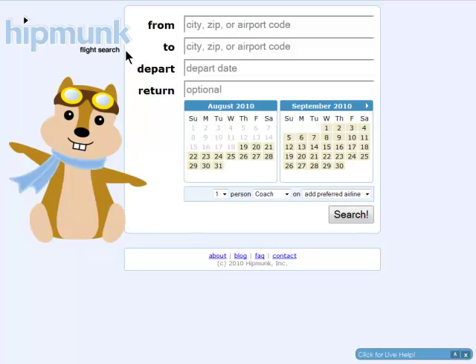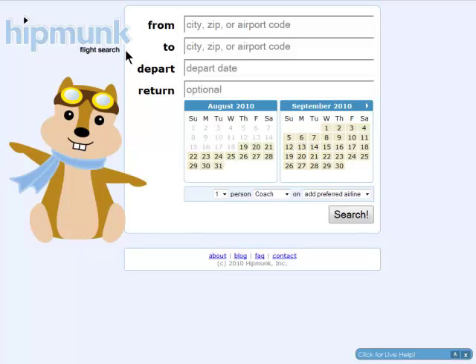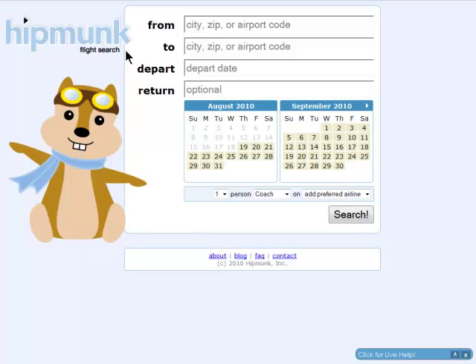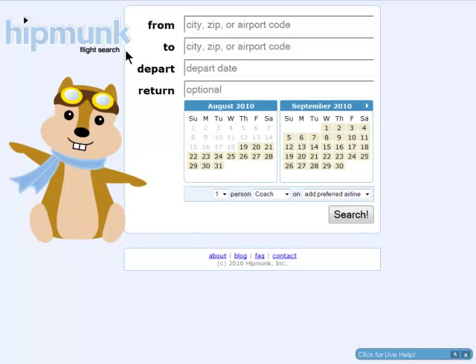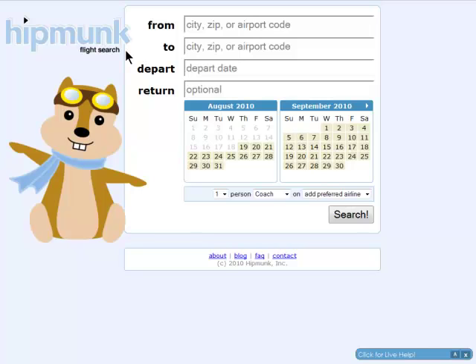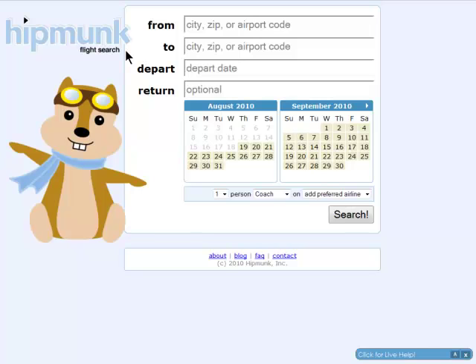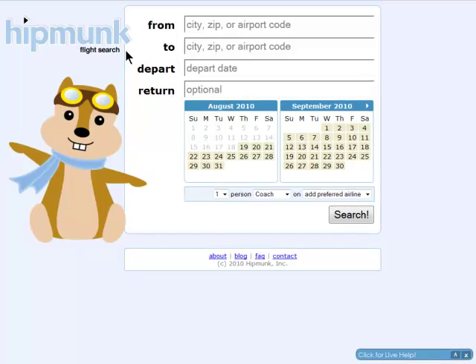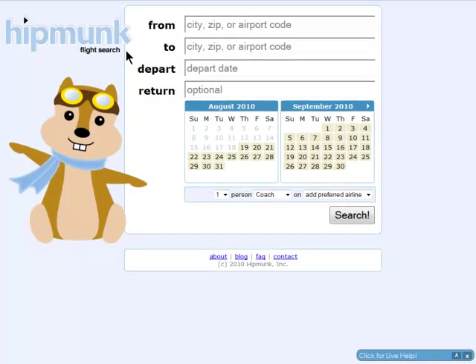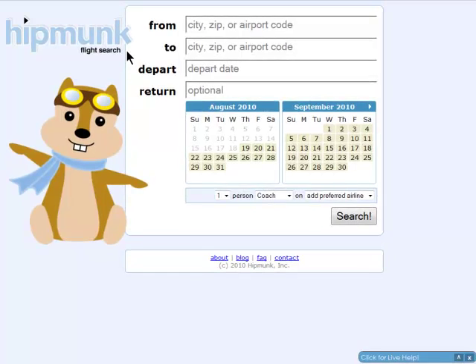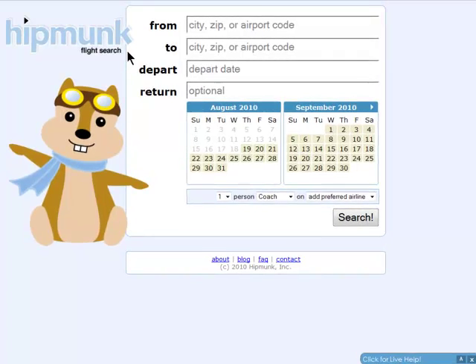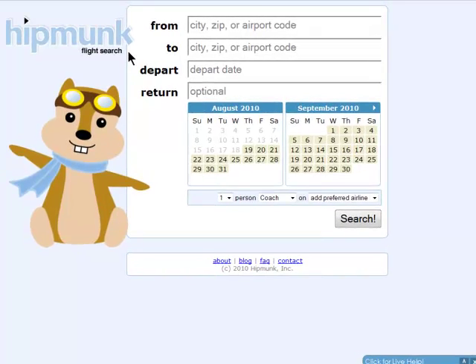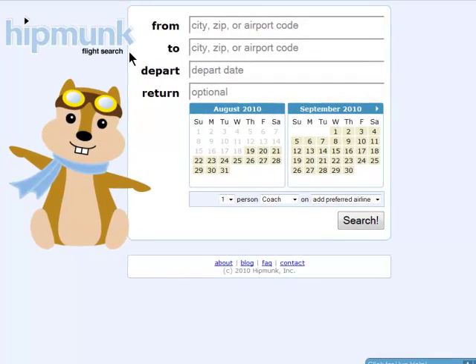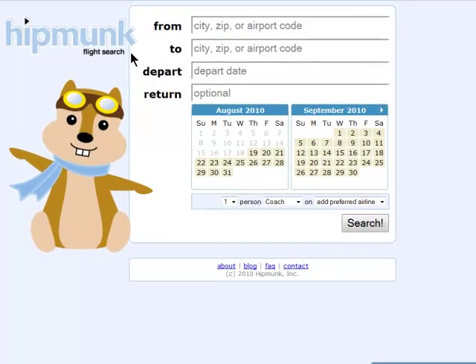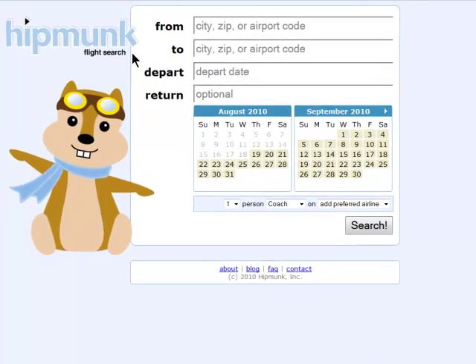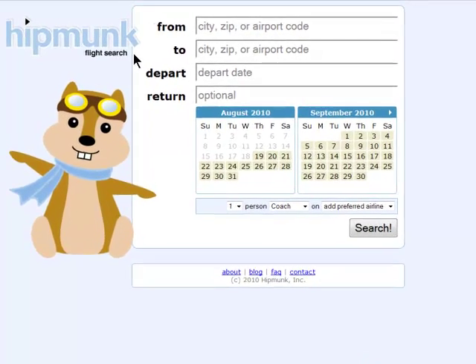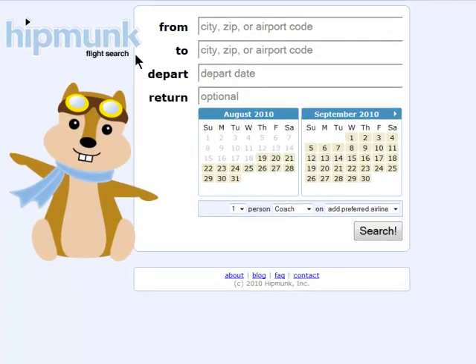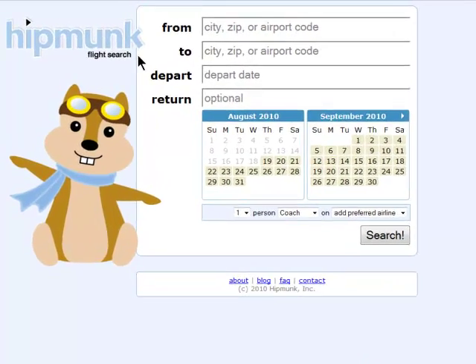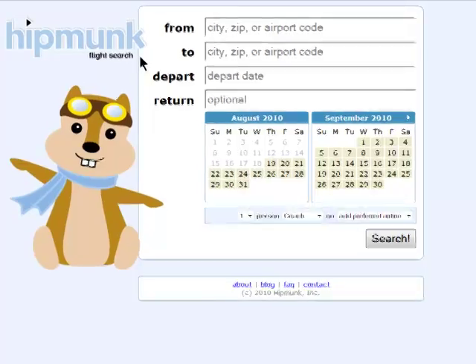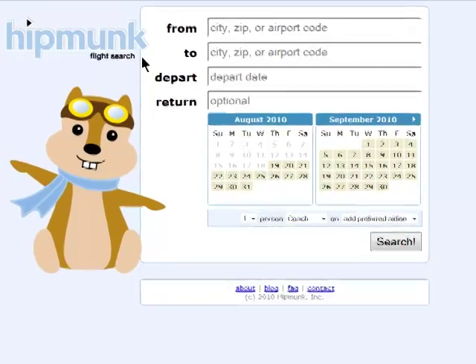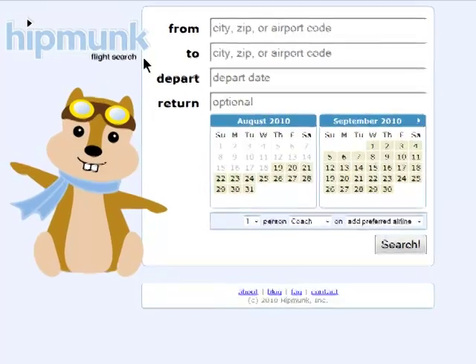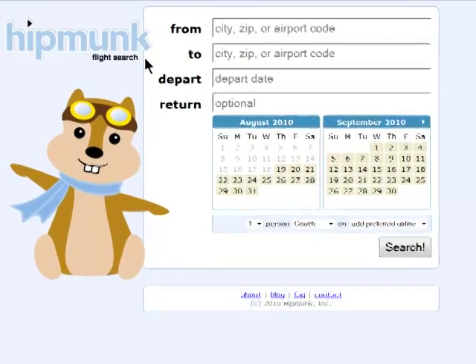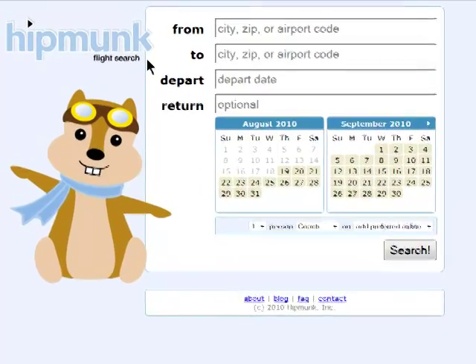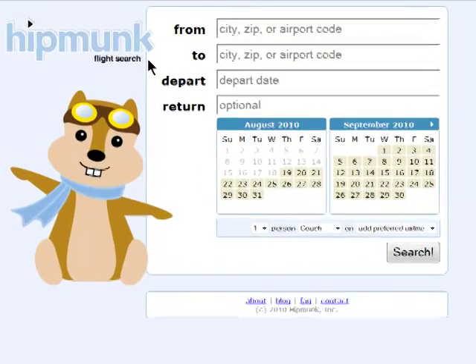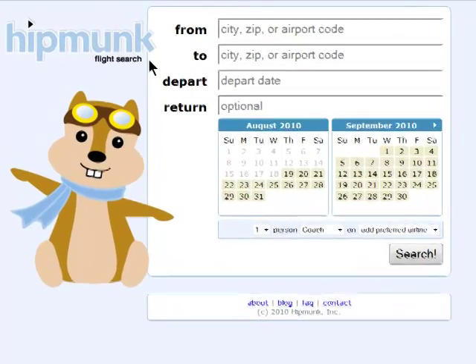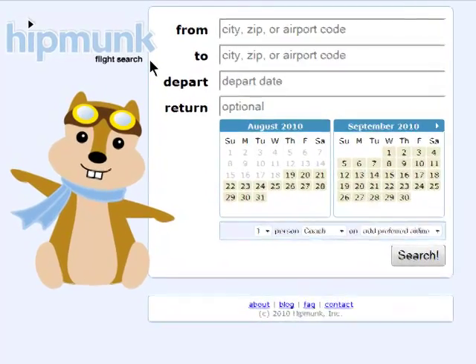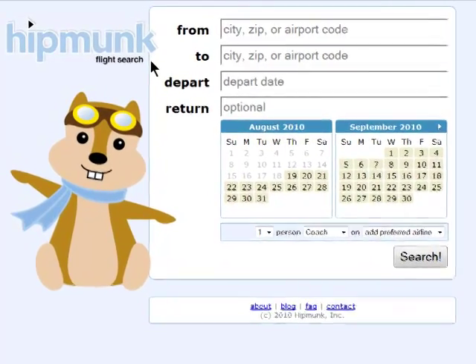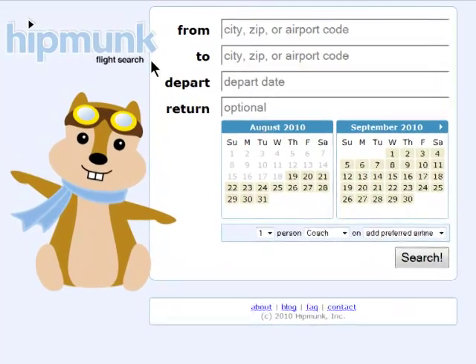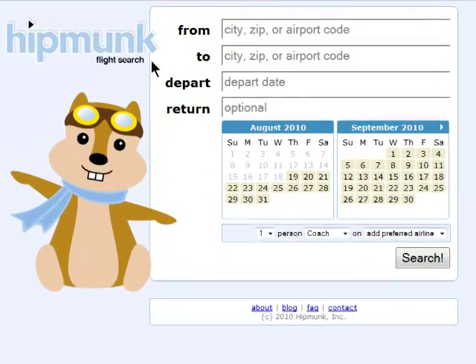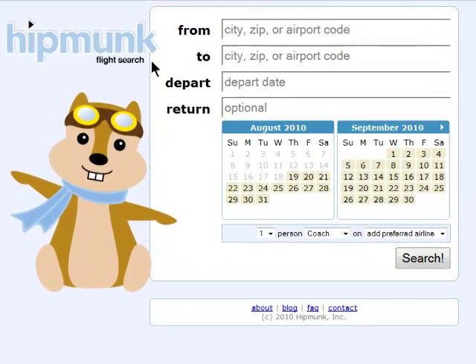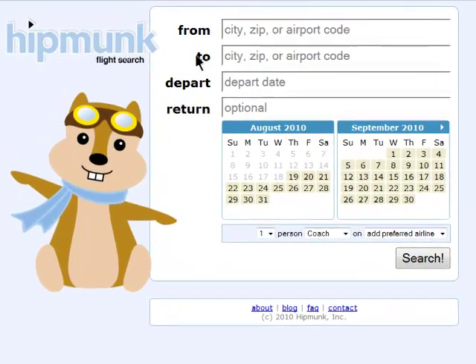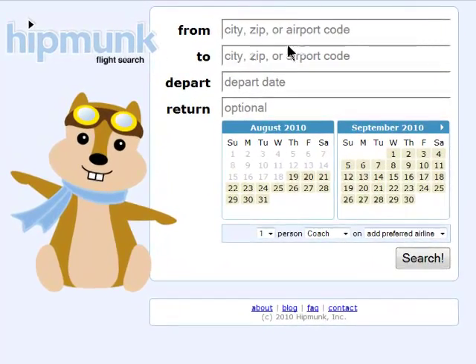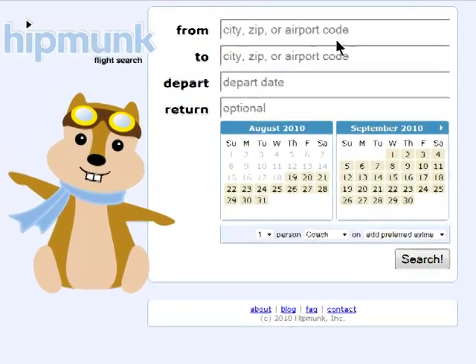Hipmunk is an airfare finder that helps you find the best ticket for the best flight, which does not necessarily mean the lowest price.